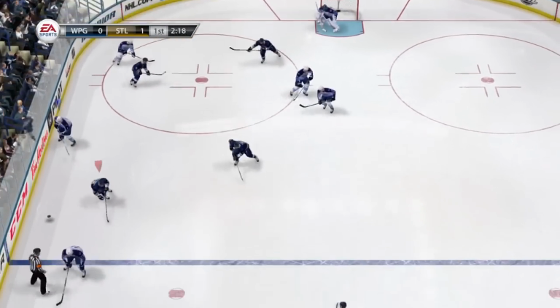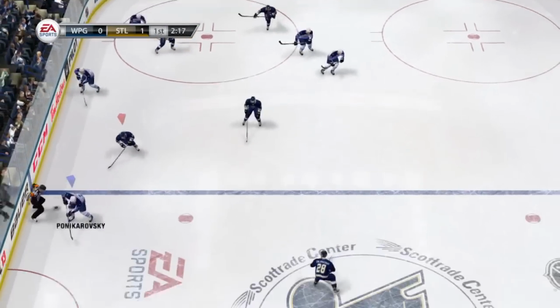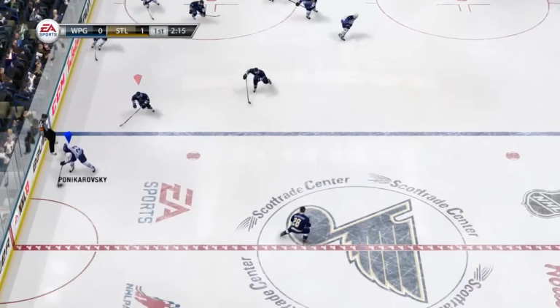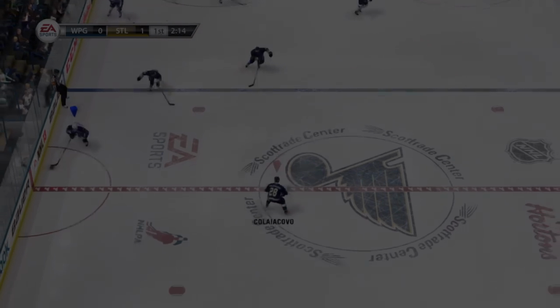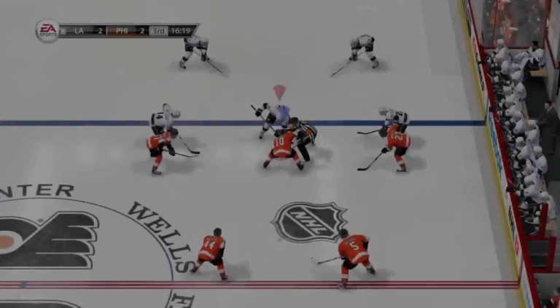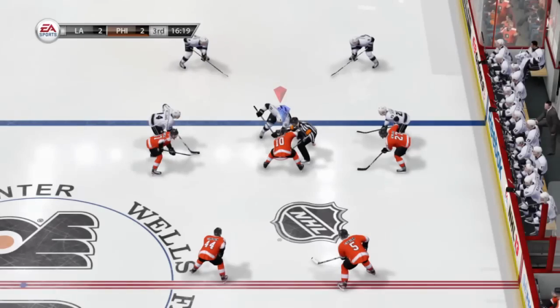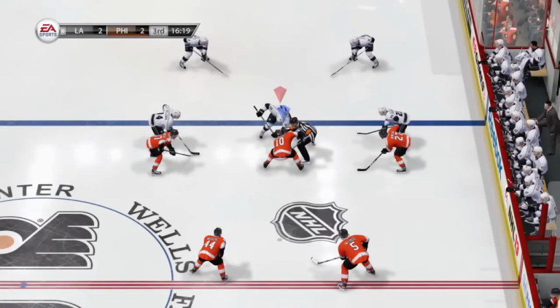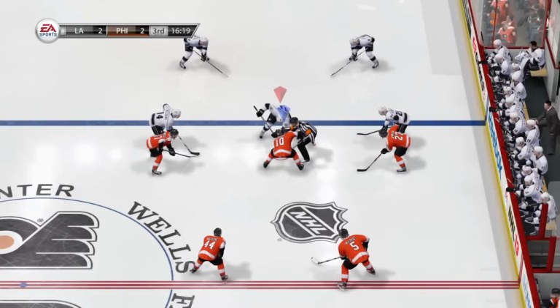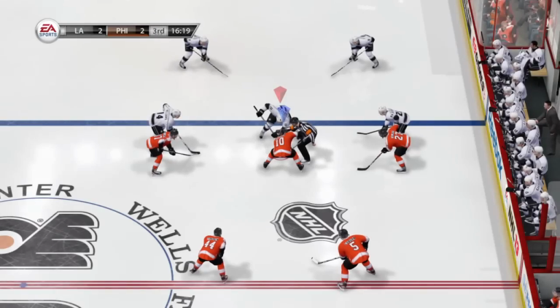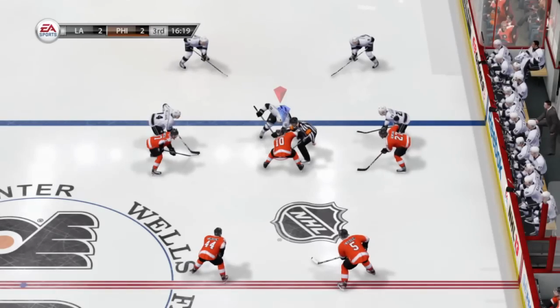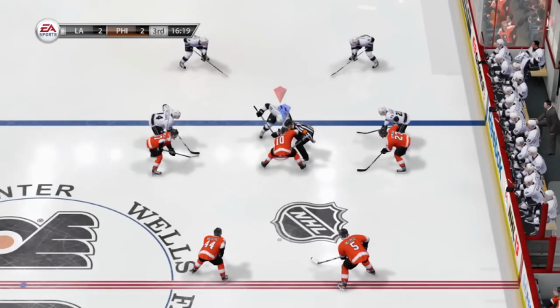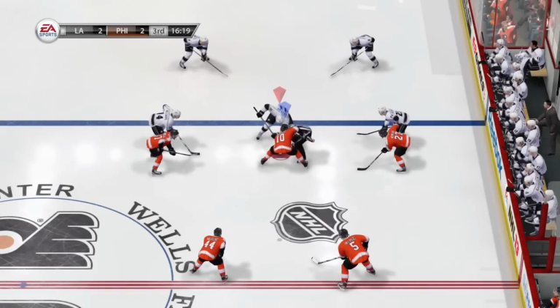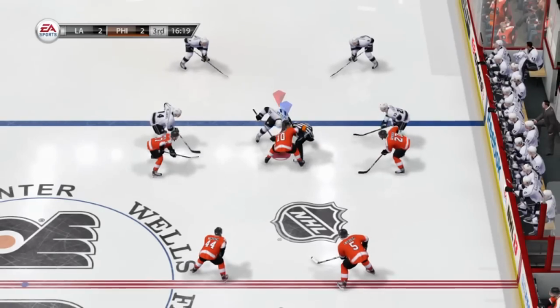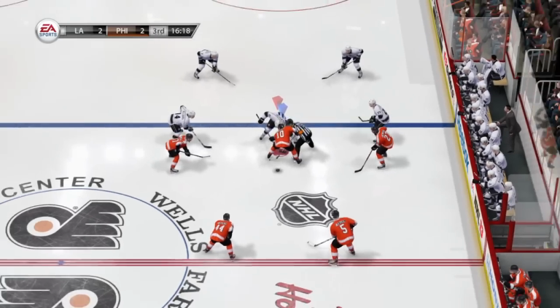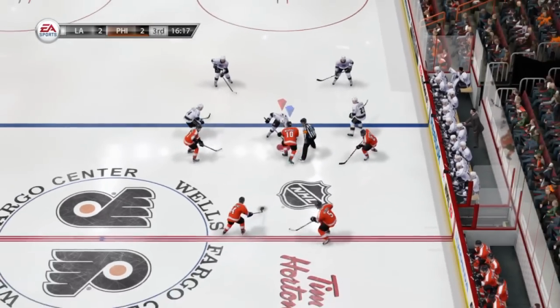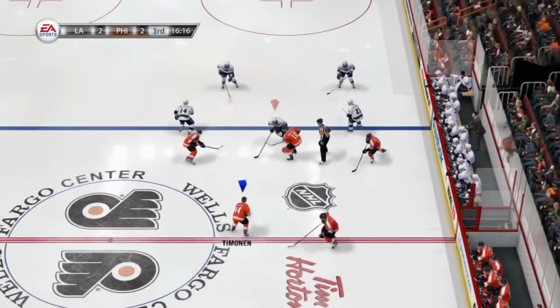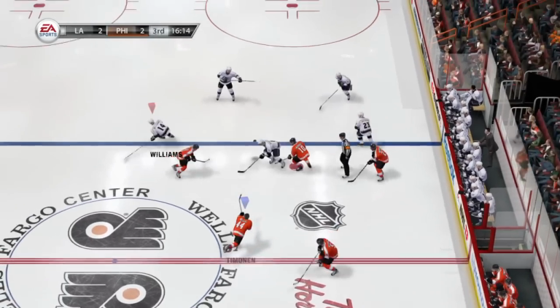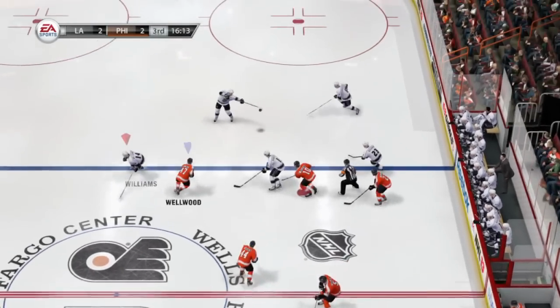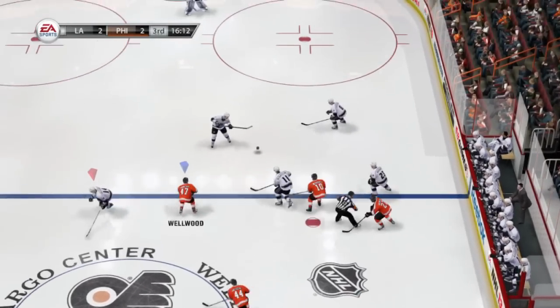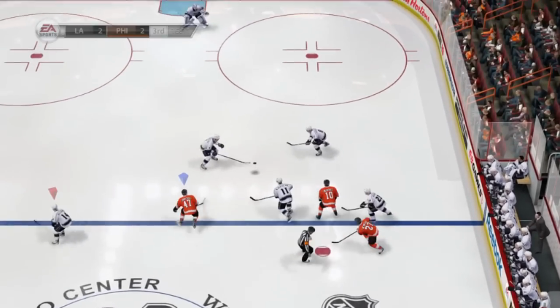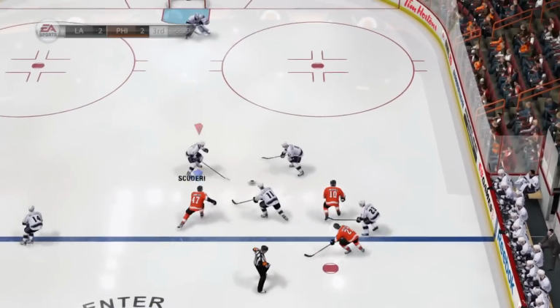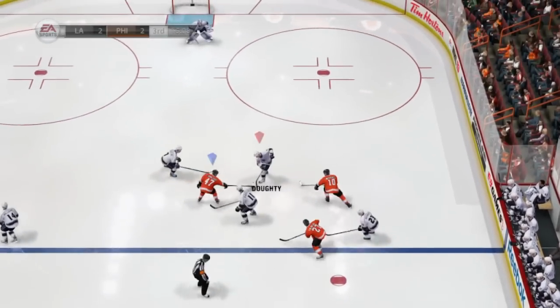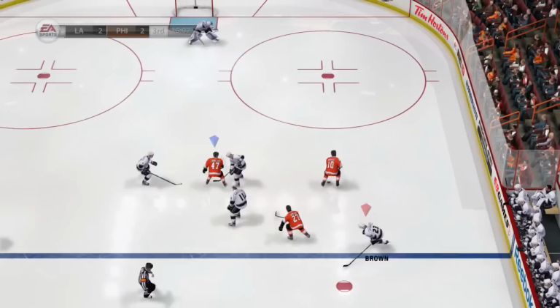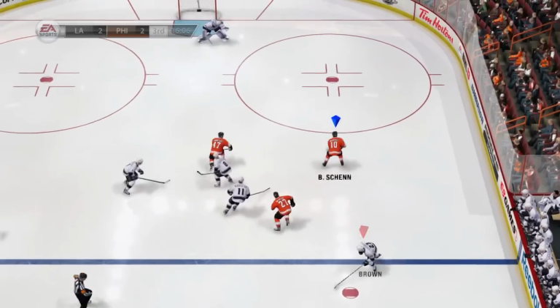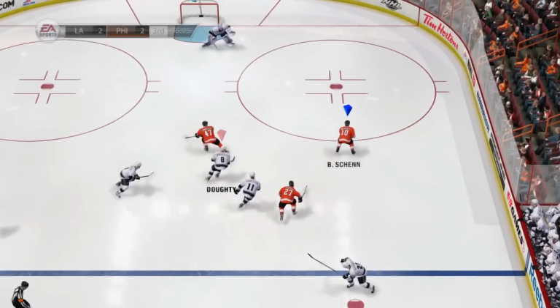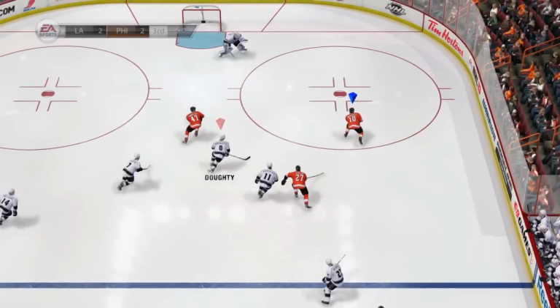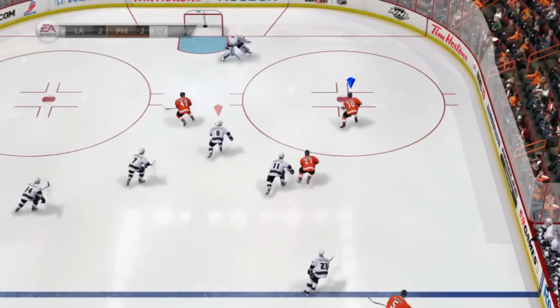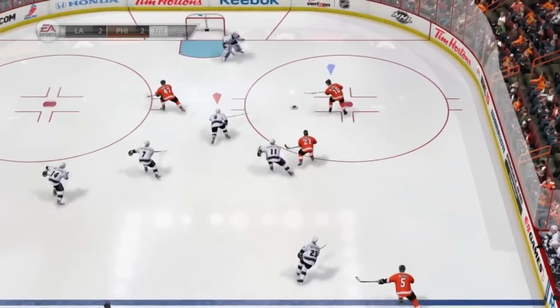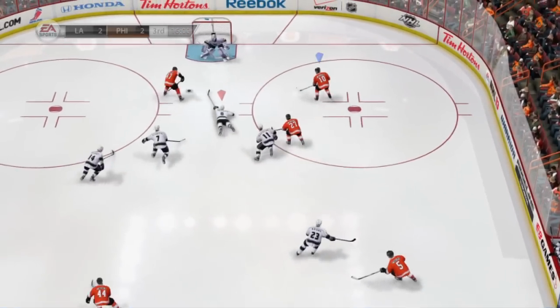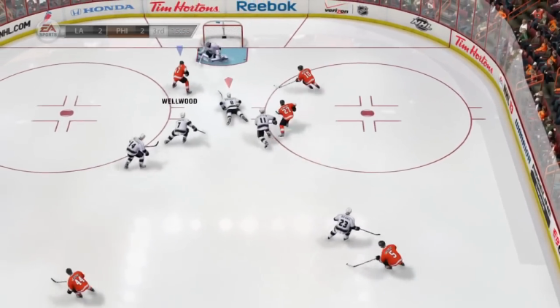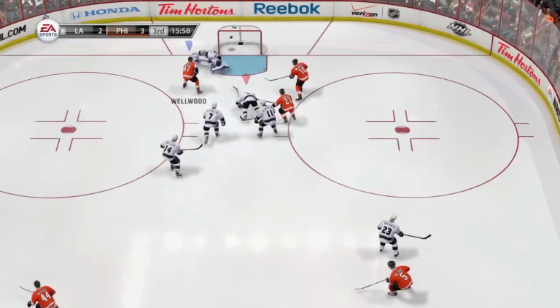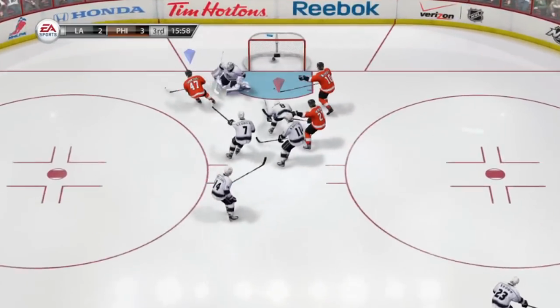As you have seen, defence has been a big focus this year. Good positioning and sound play will be rewarded, but with one loose puck, anything can happen — and that's hockey.